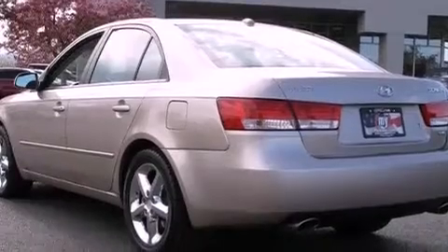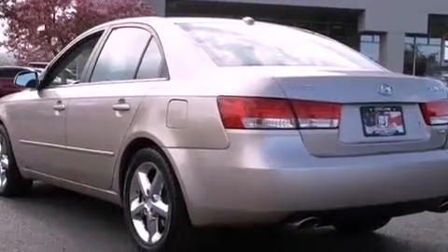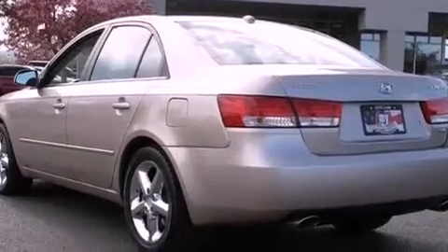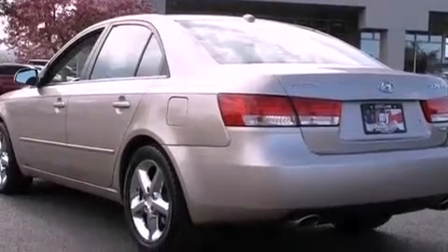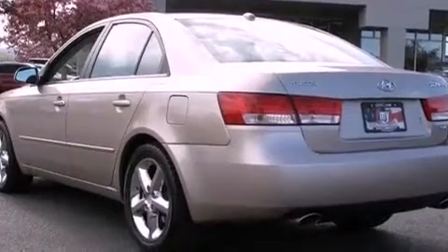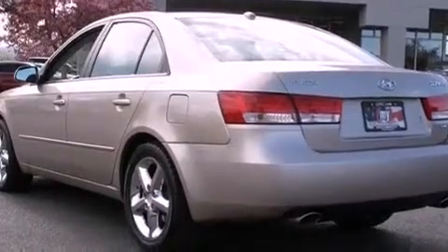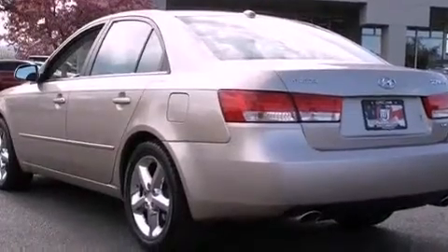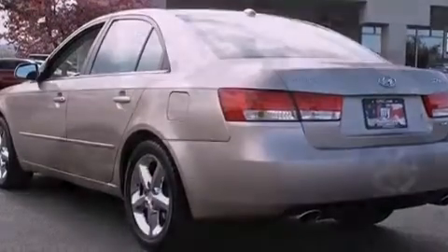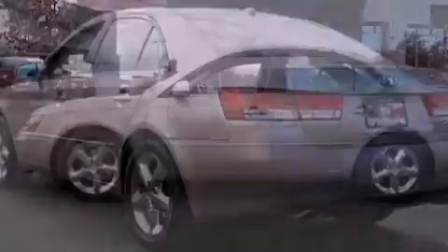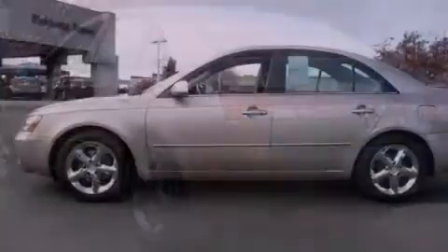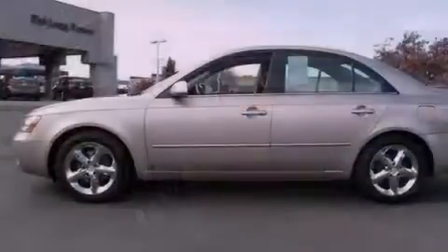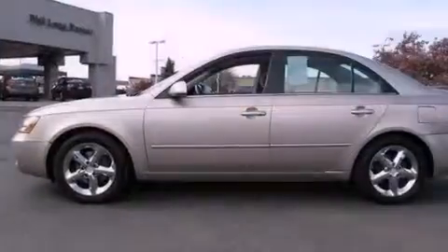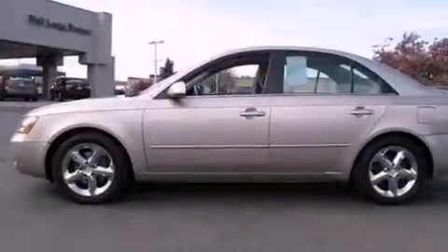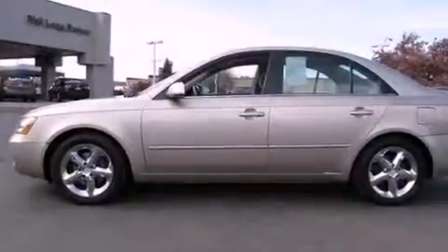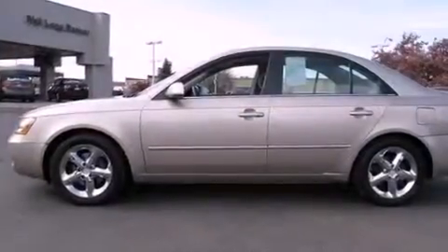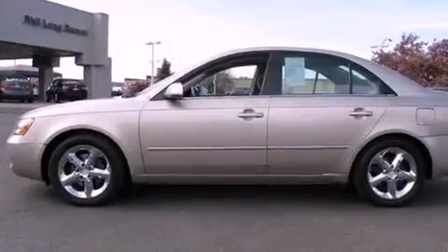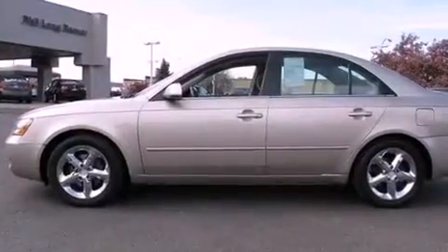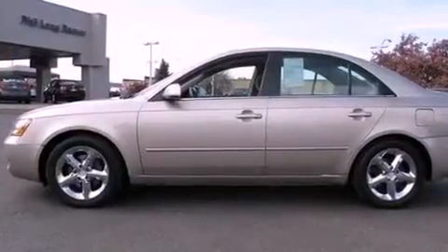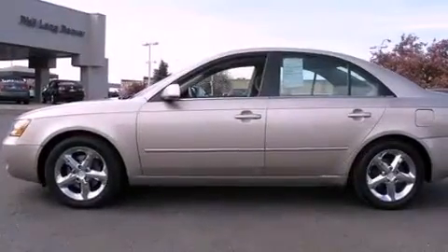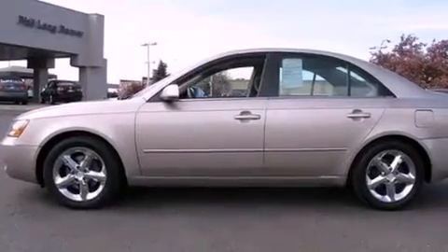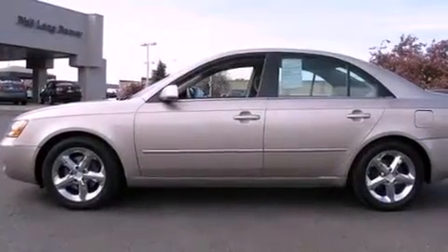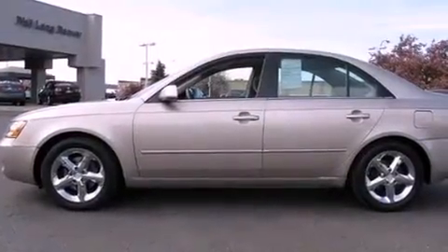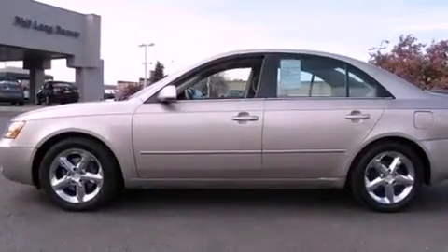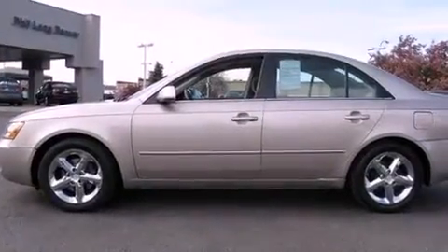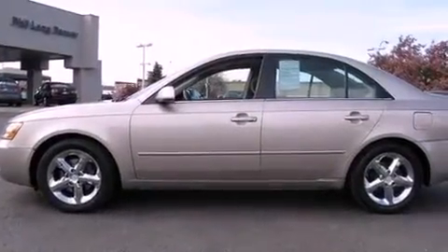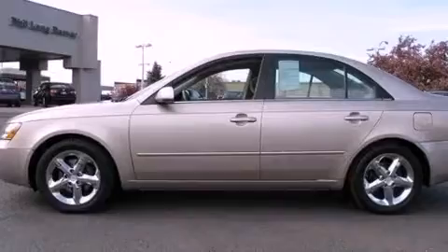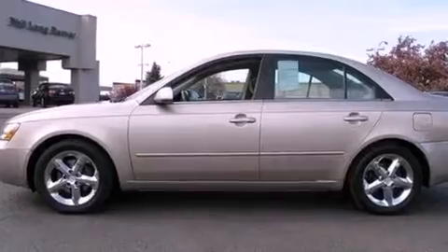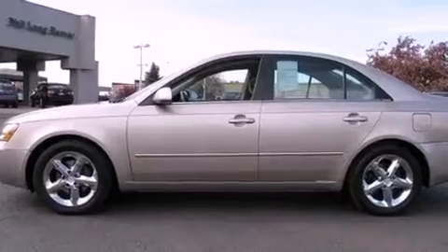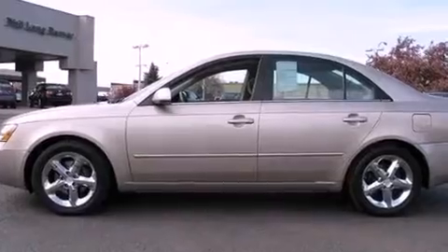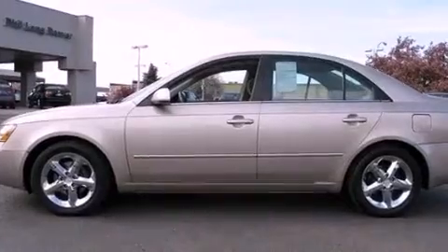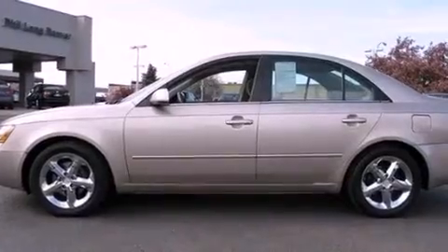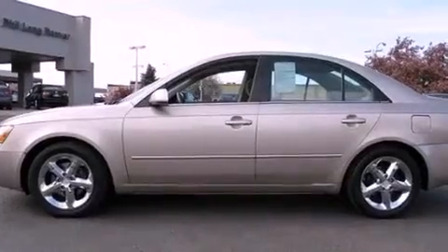Fog lamps, rear impact crumple zones, steering wheel mounted stereo controls, and alloy wheels.